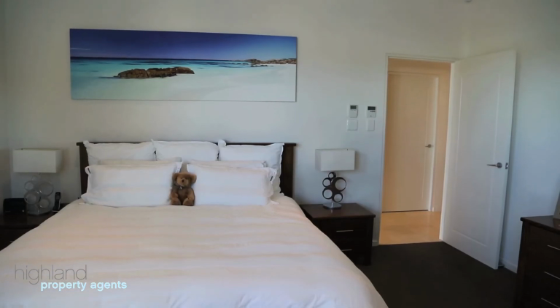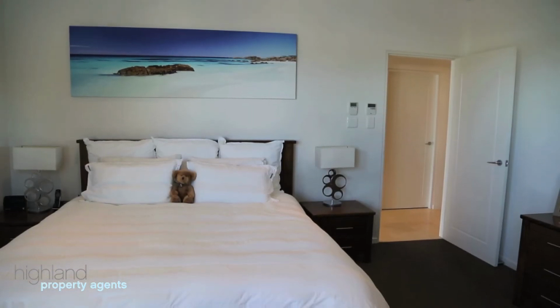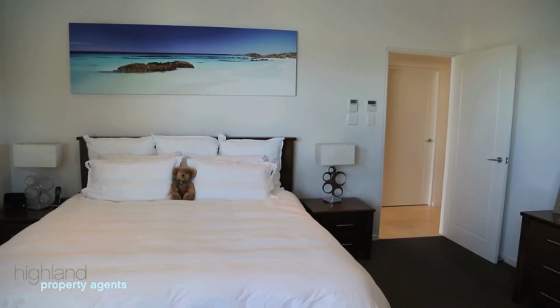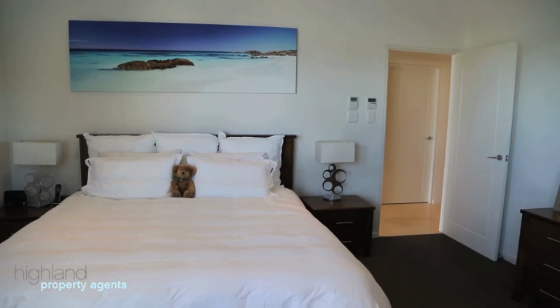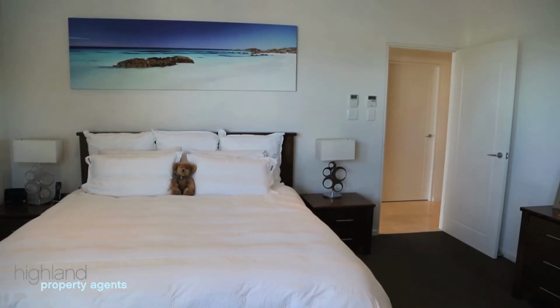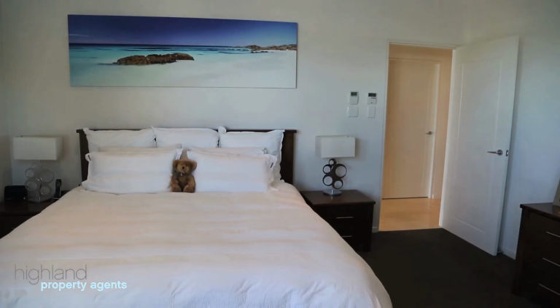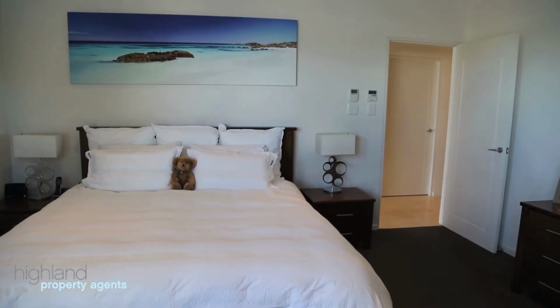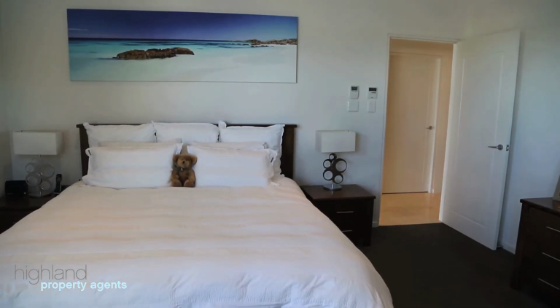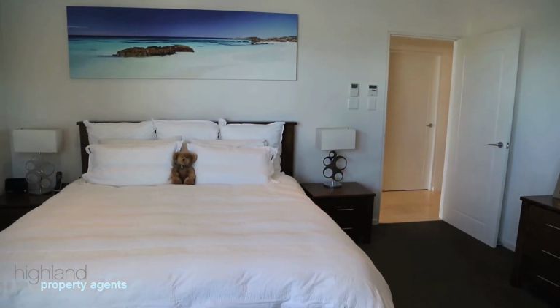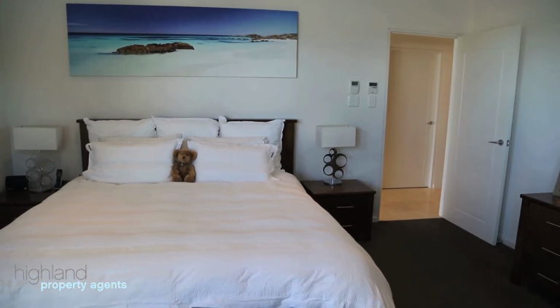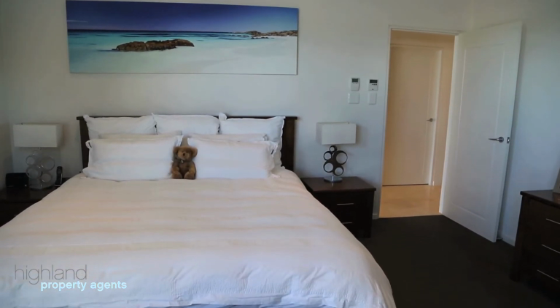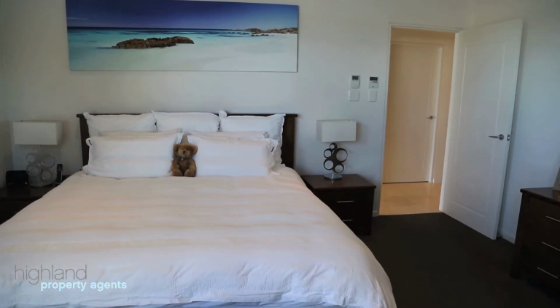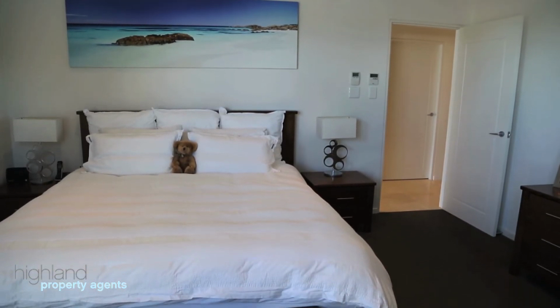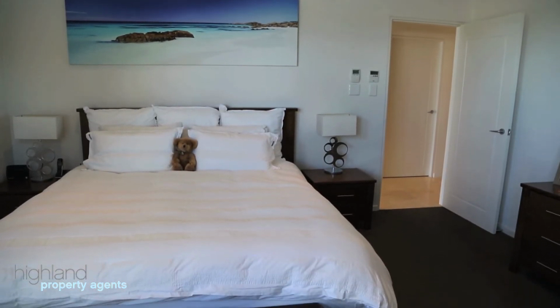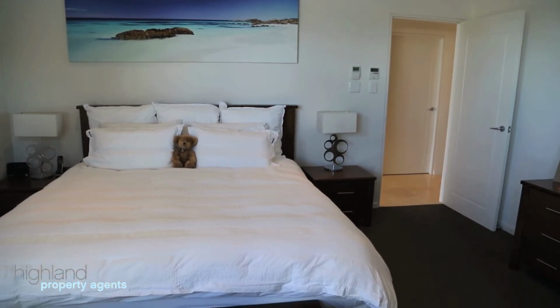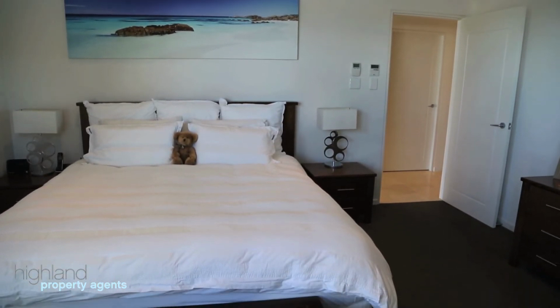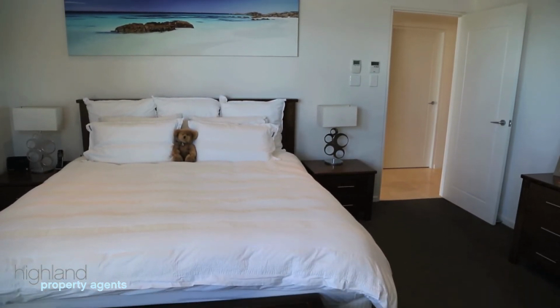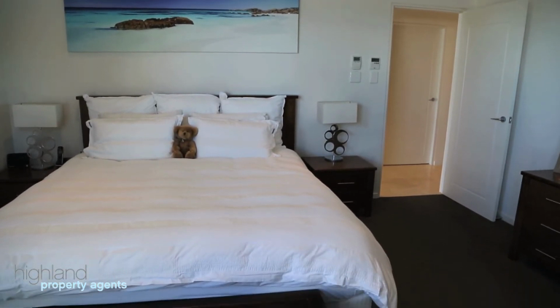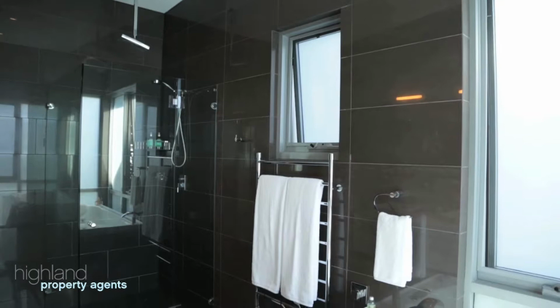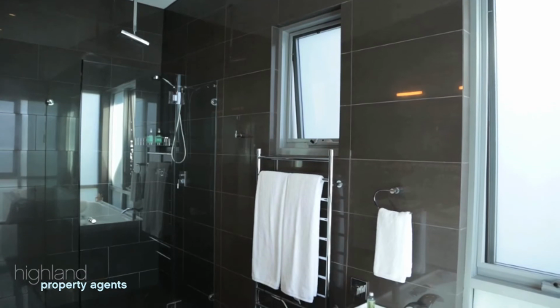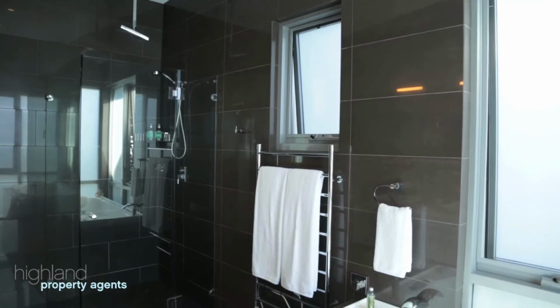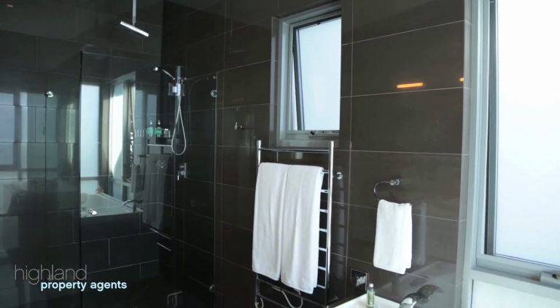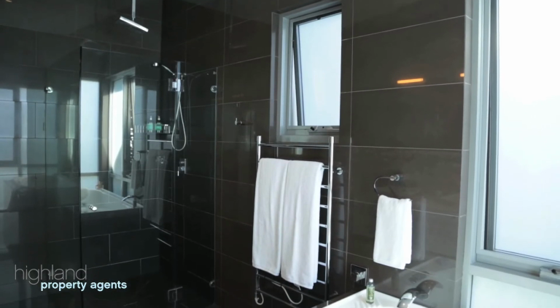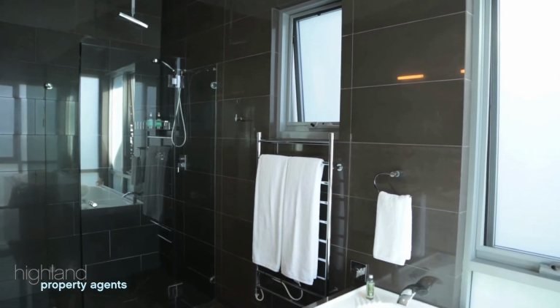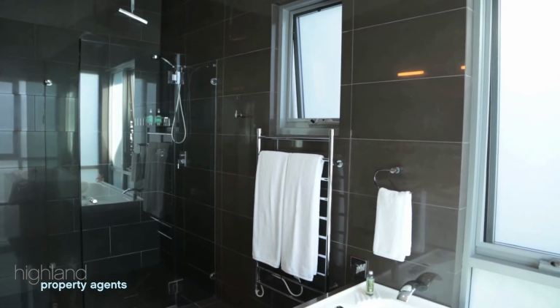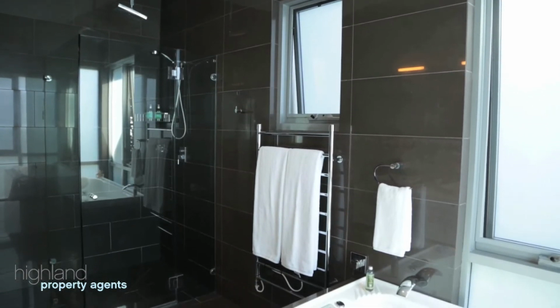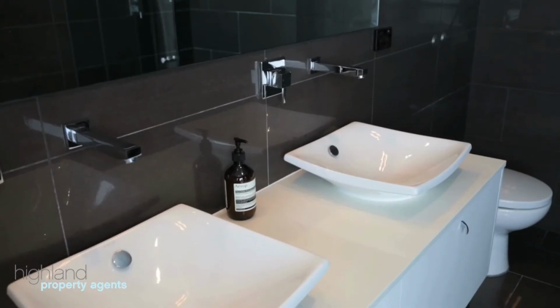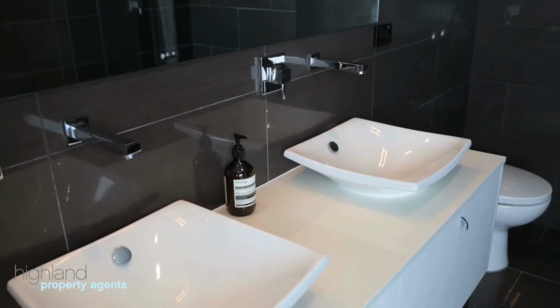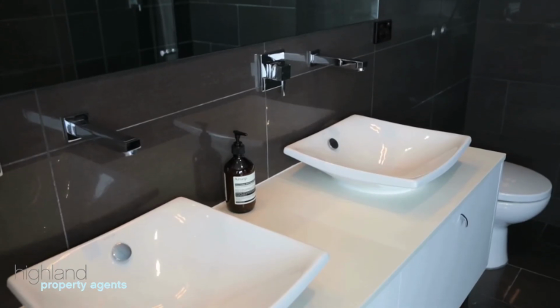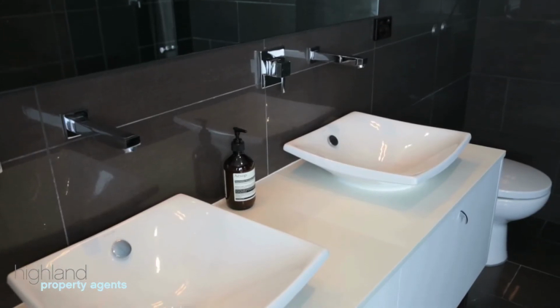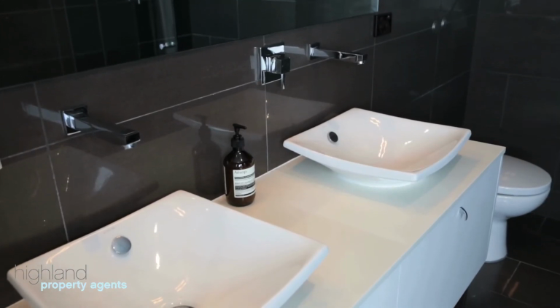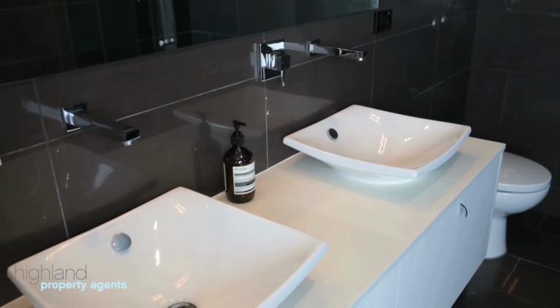The Master Retreat offers a very generous walk-in robe, en suite with double vanities and a spa bath.